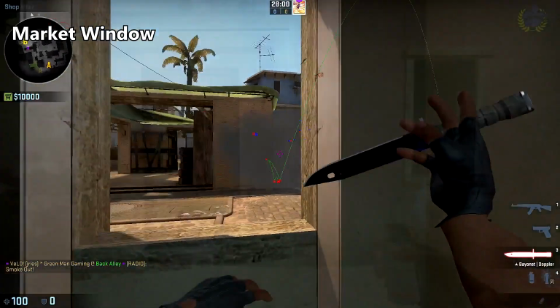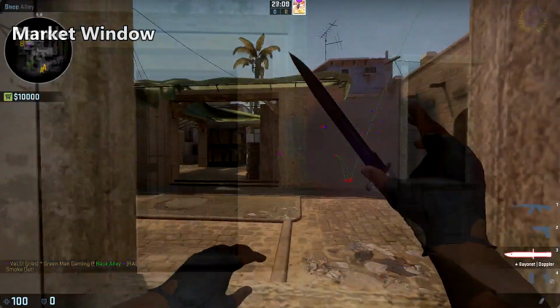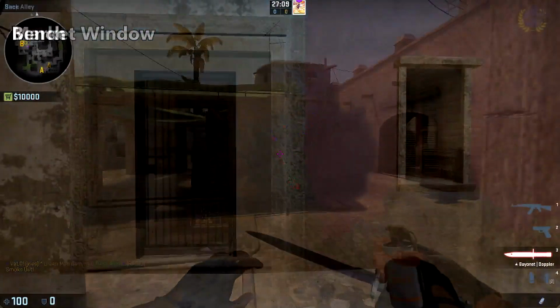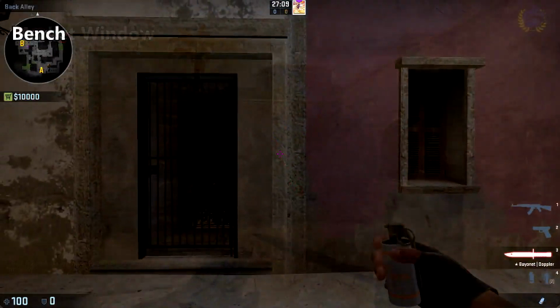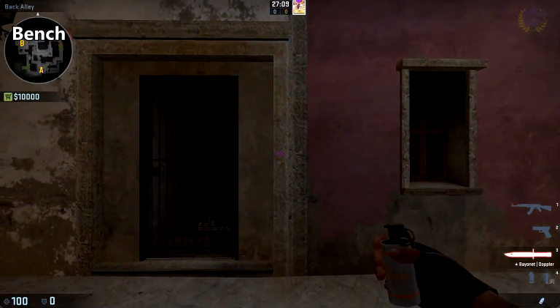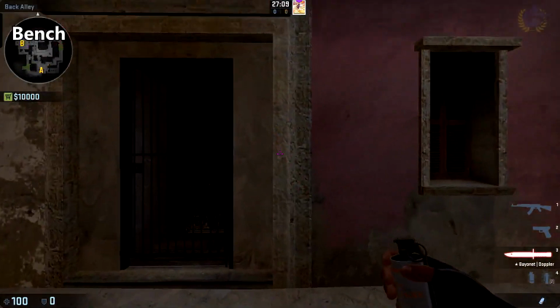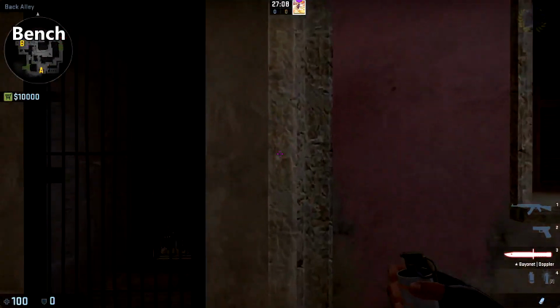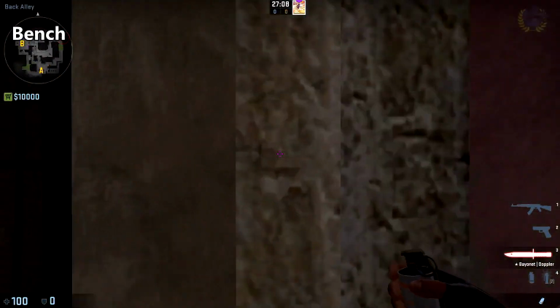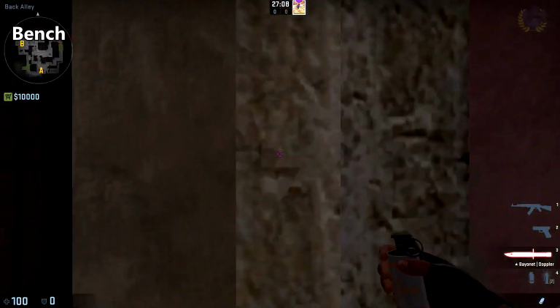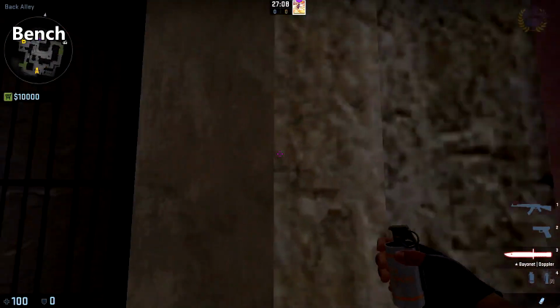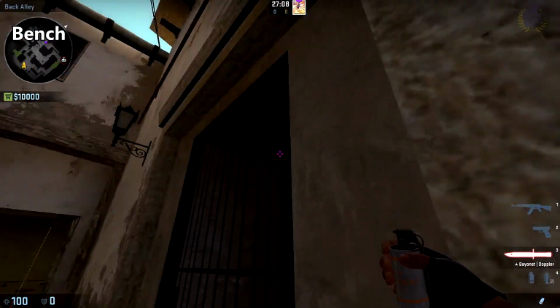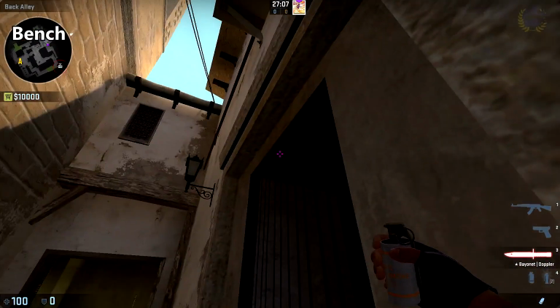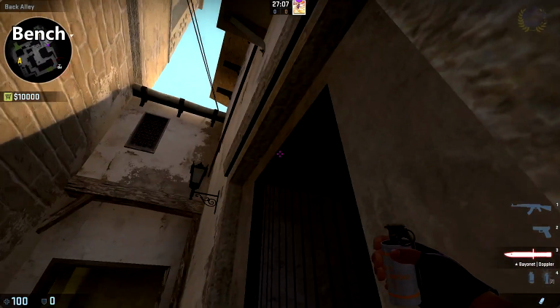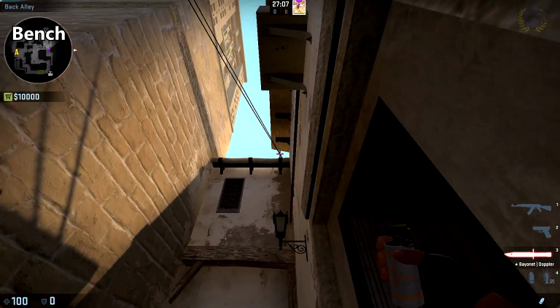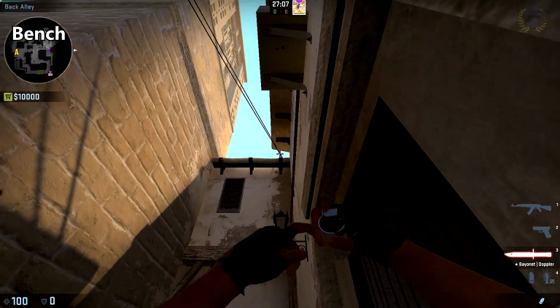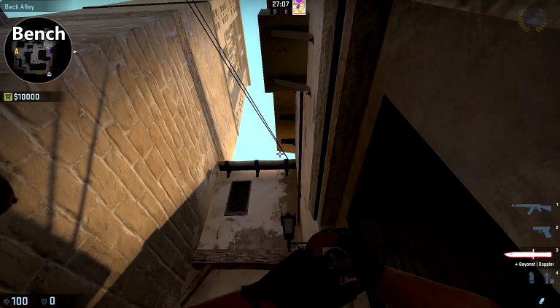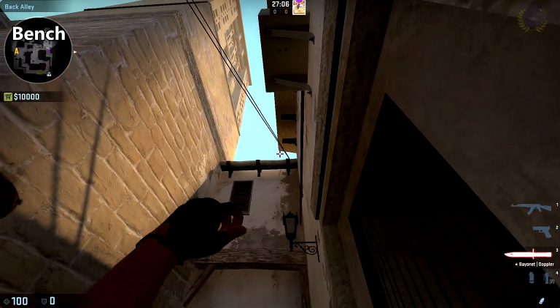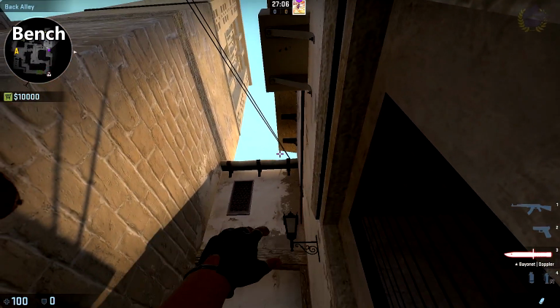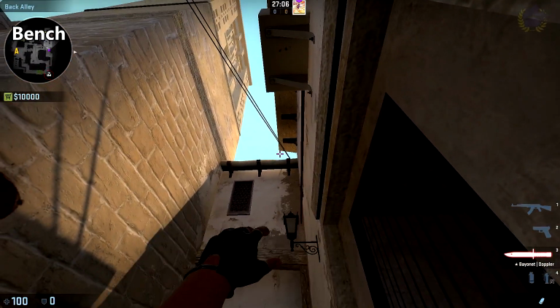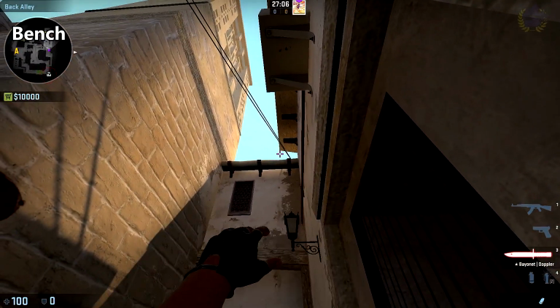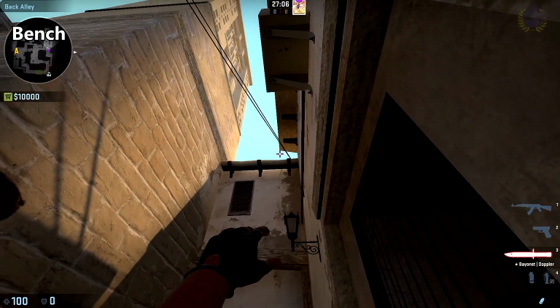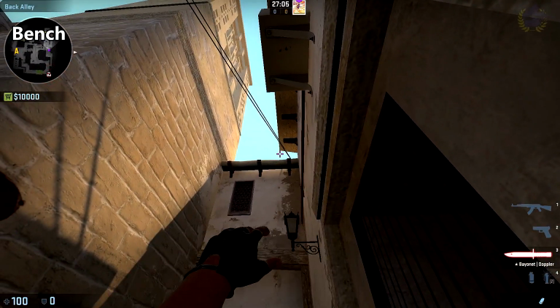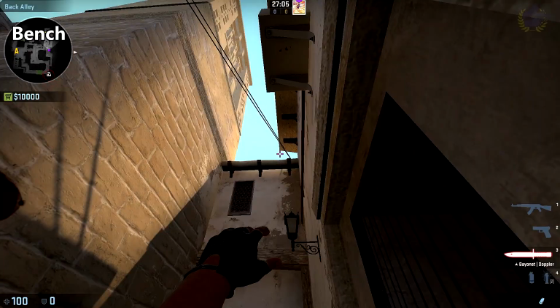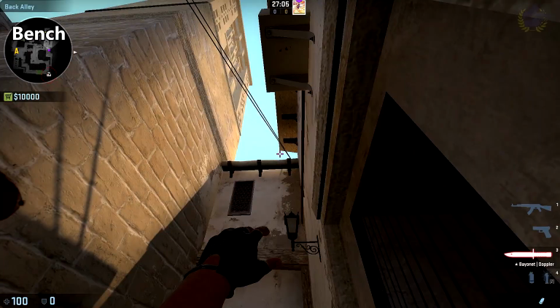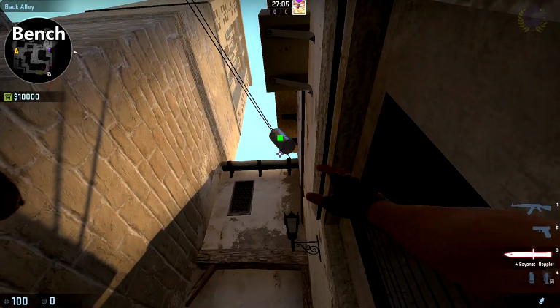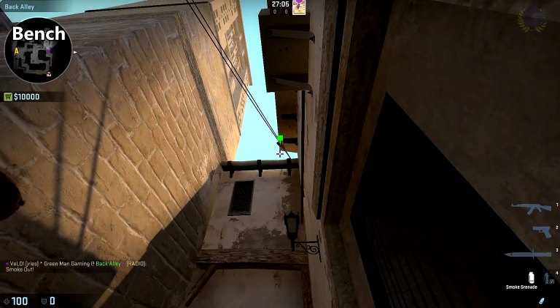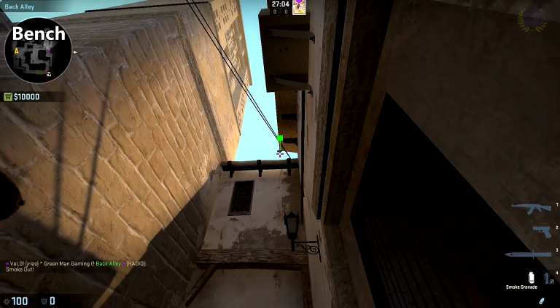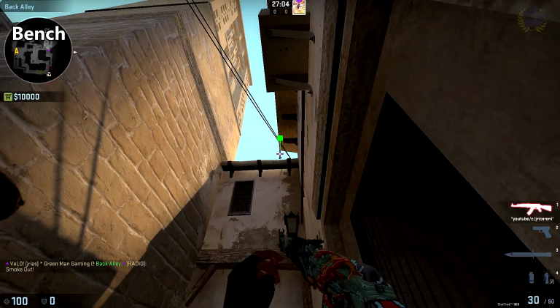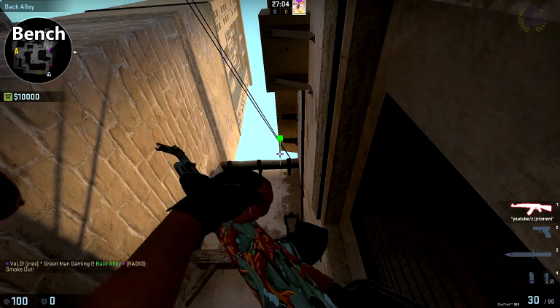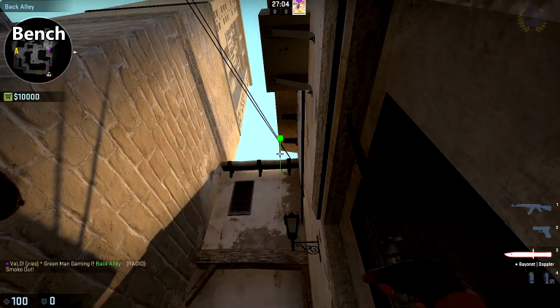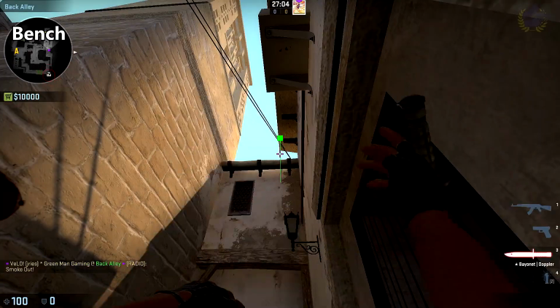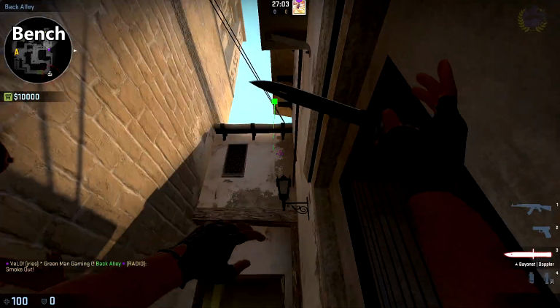To smoke off bench, come along the door frame right here, place your crosshair between the two roofs, and throw.